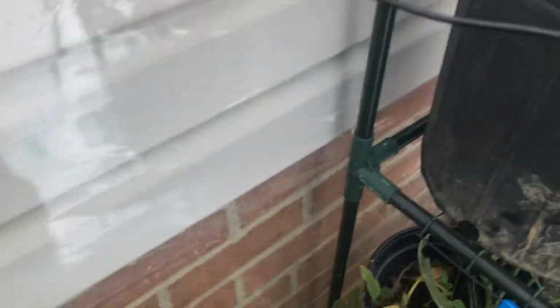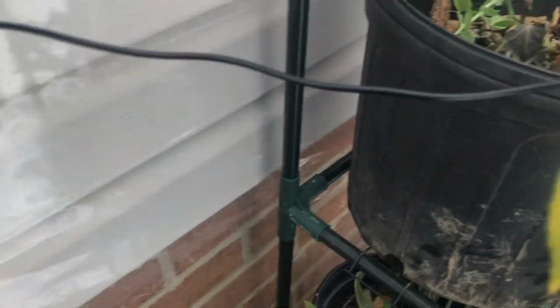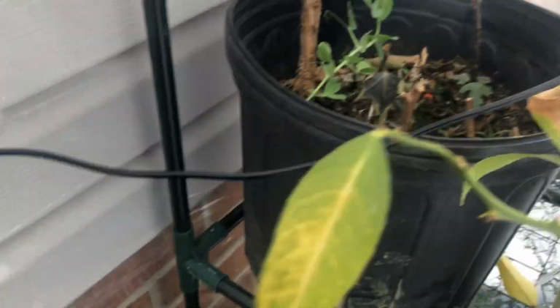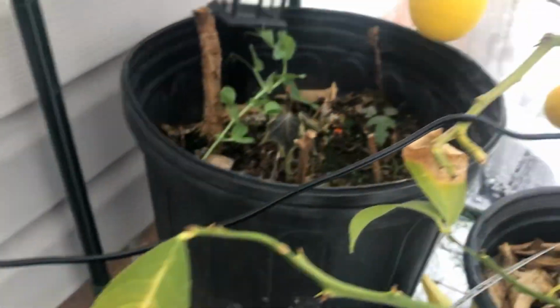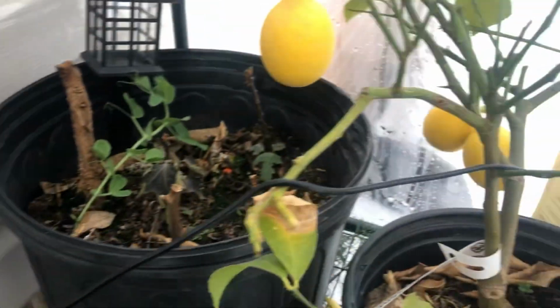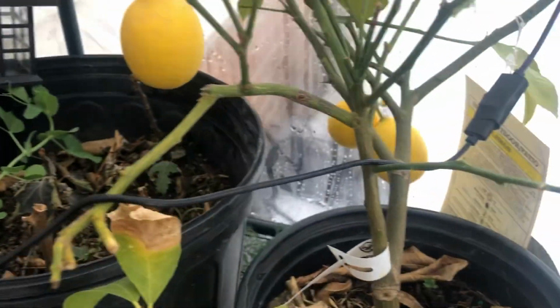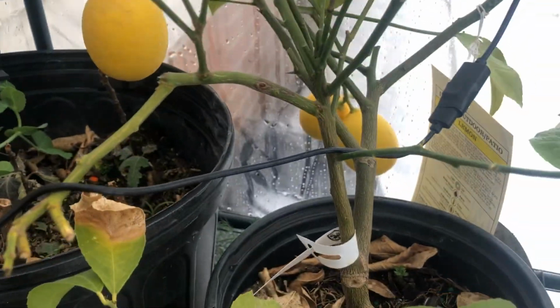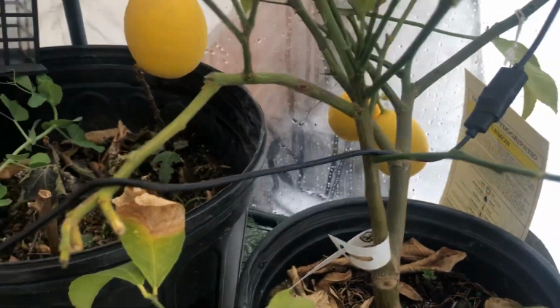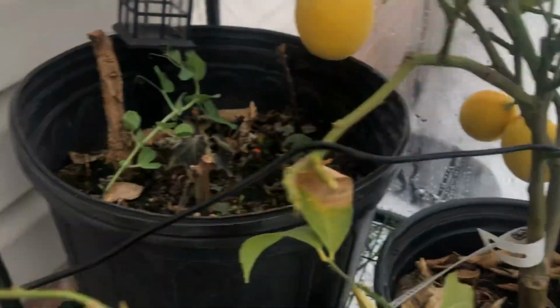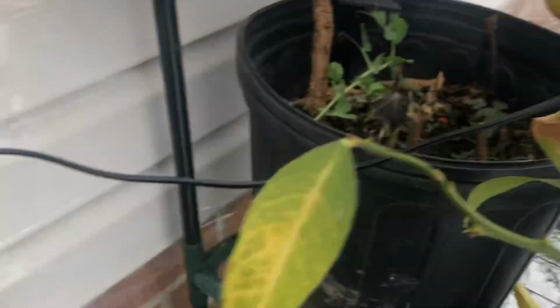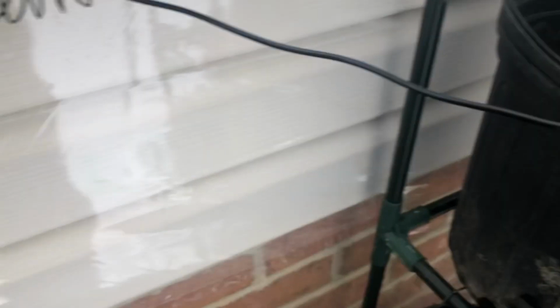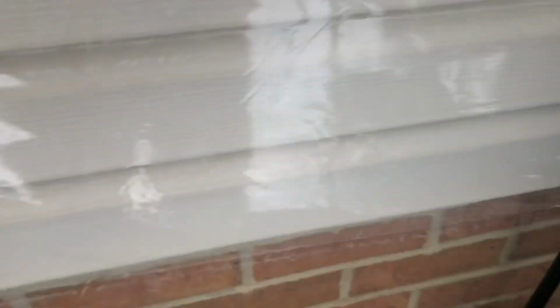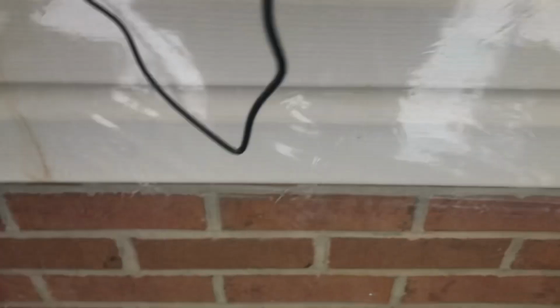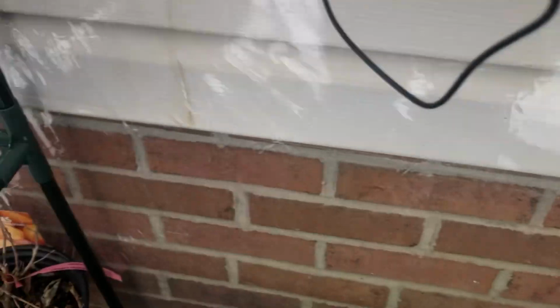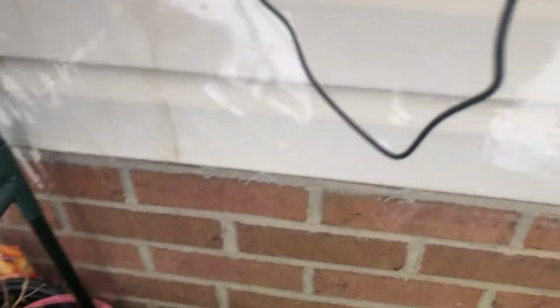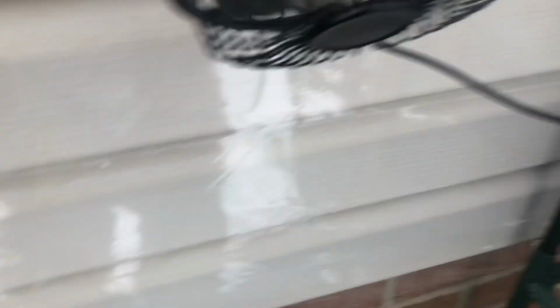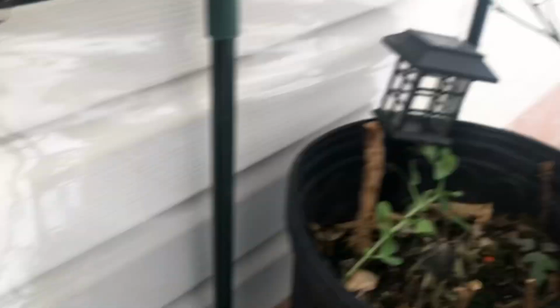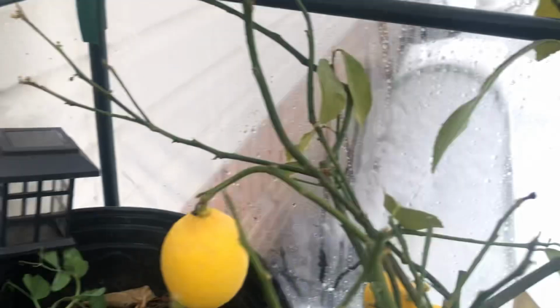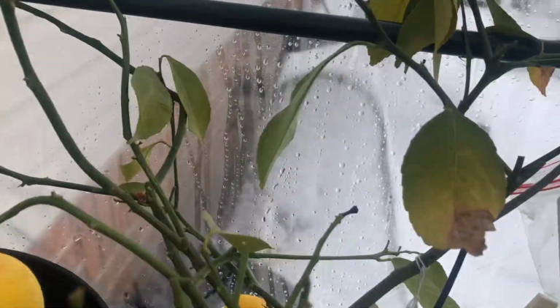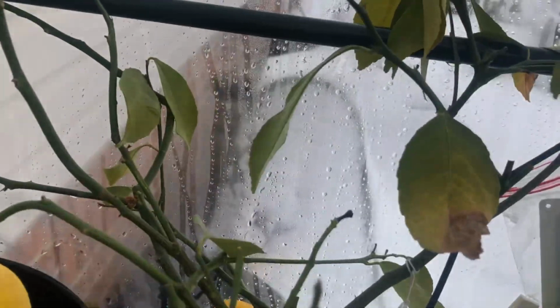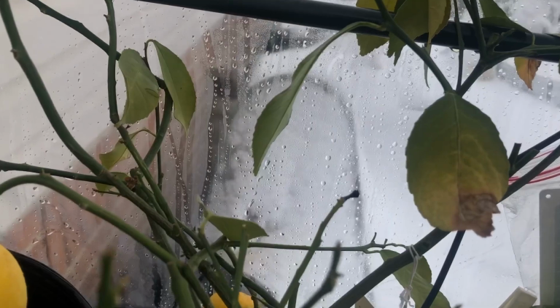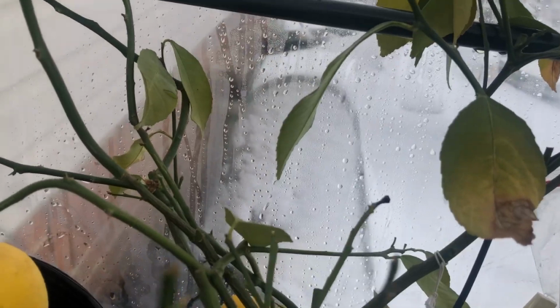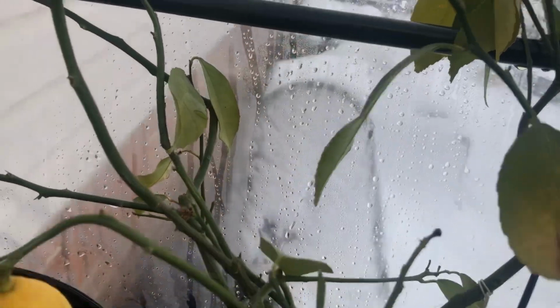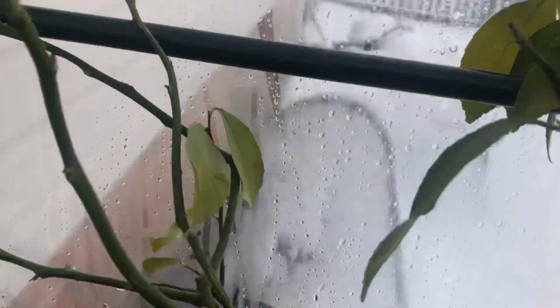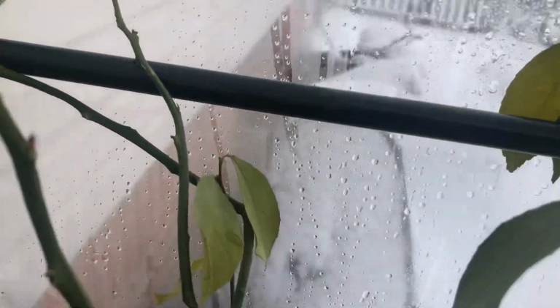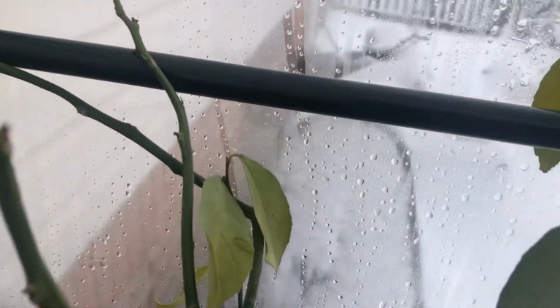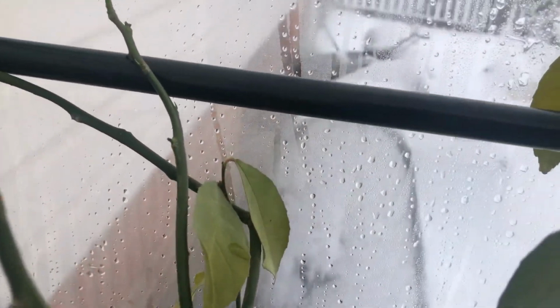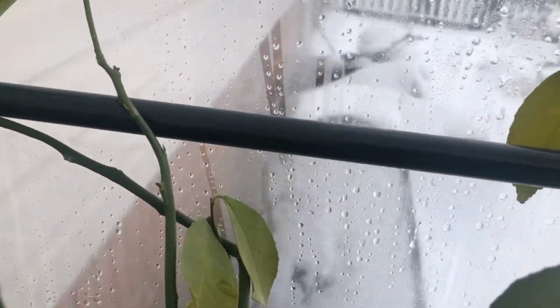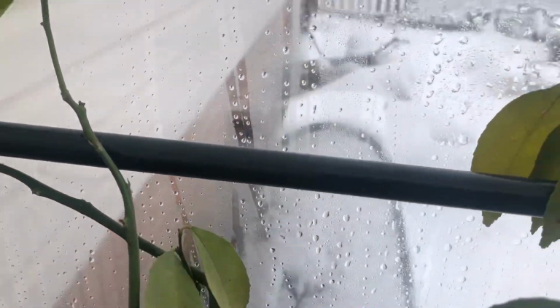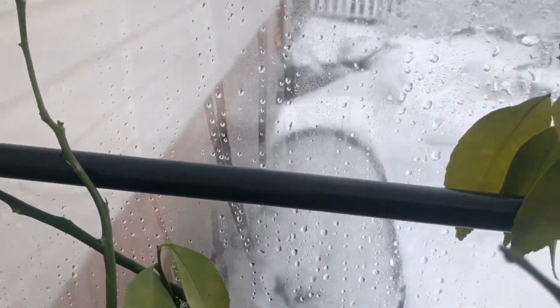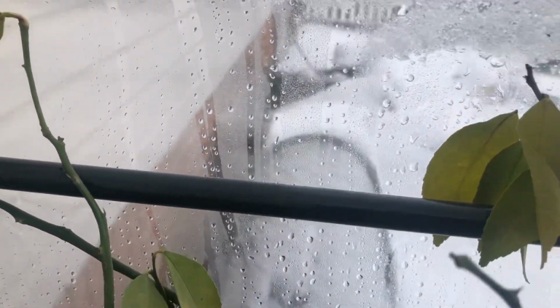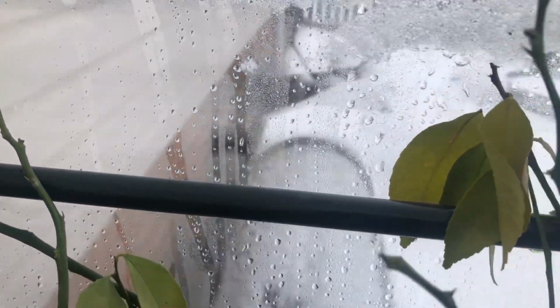Hey, look — here we go. I'm about to put some water in this thing. I don't even know if I'm gonna check that other greenhouse because that thing looks like it's about done.